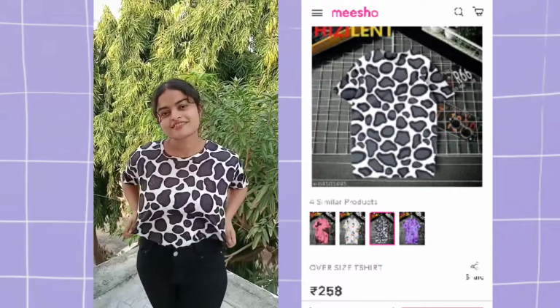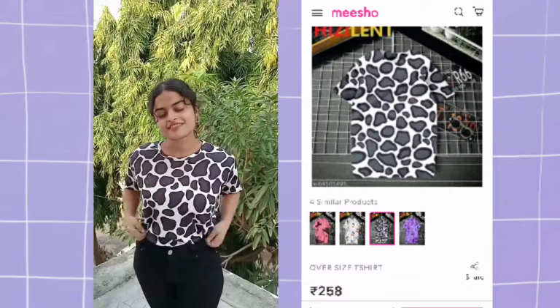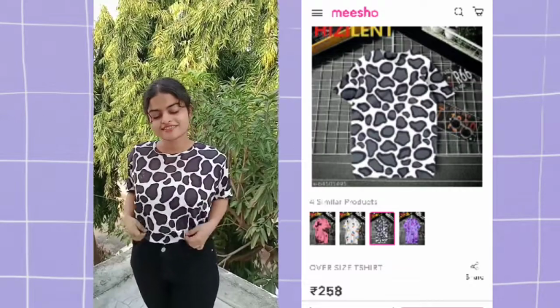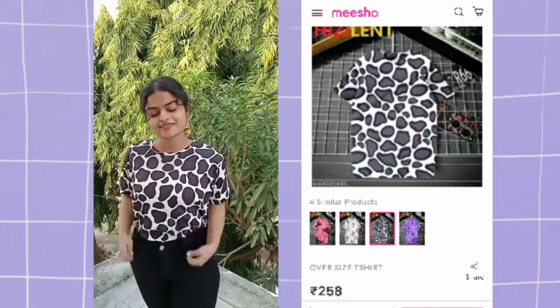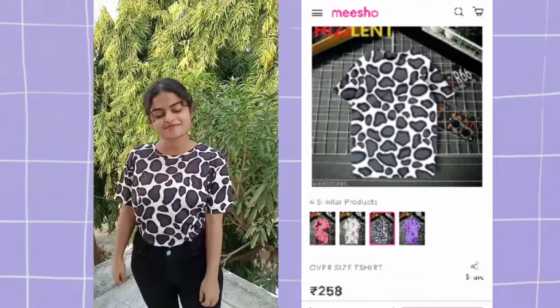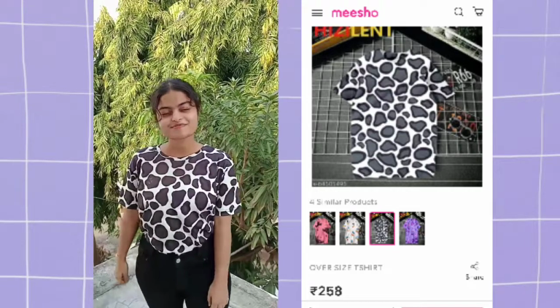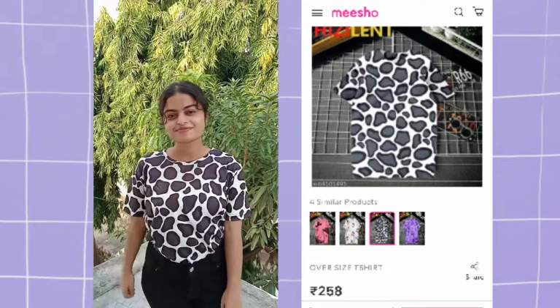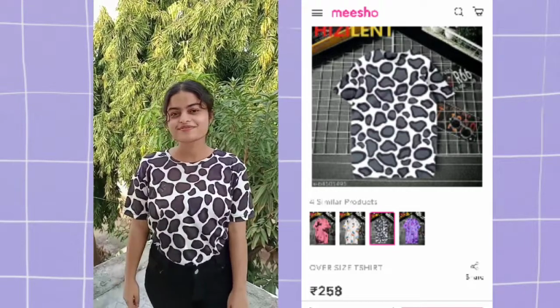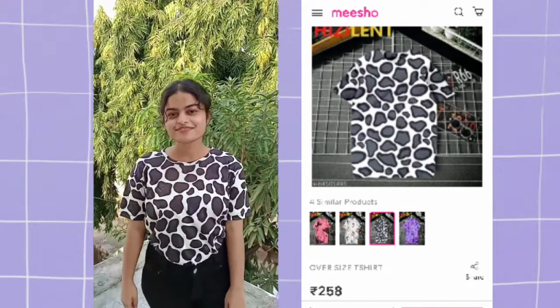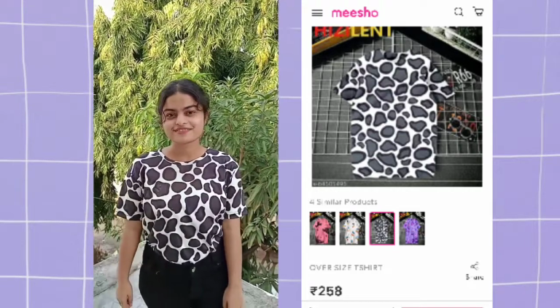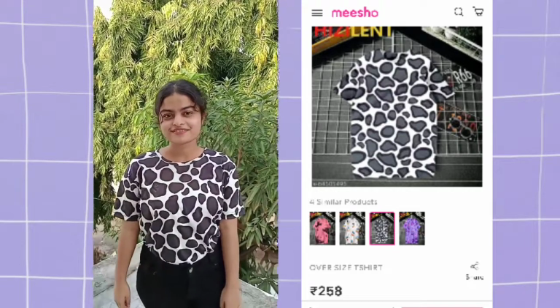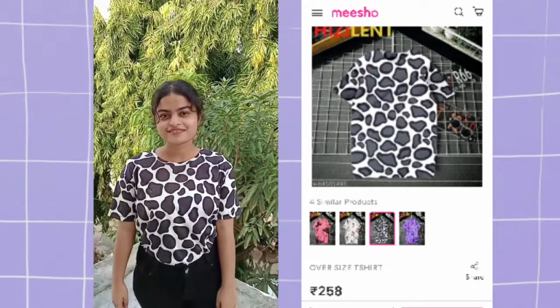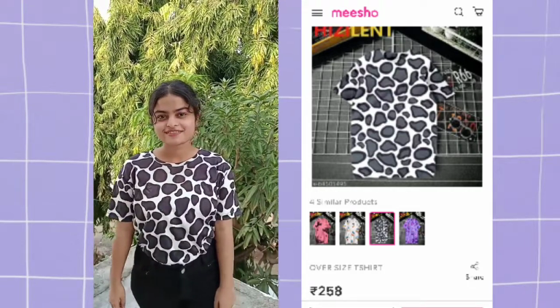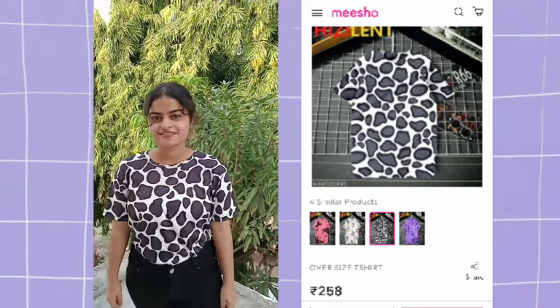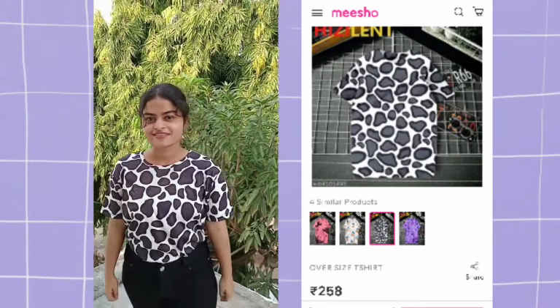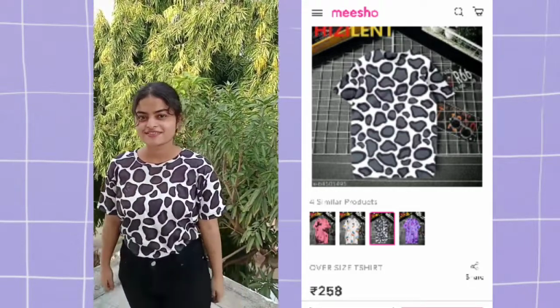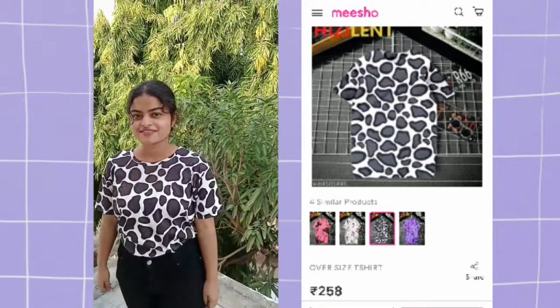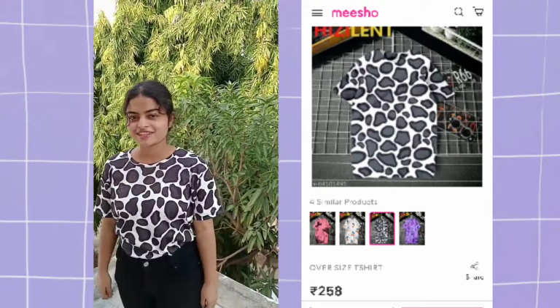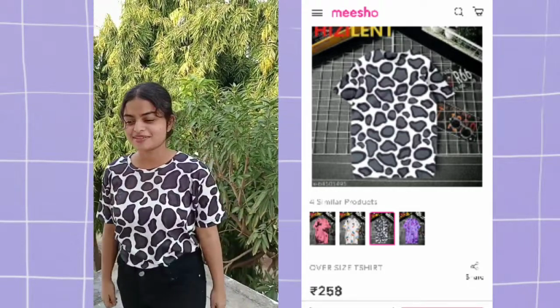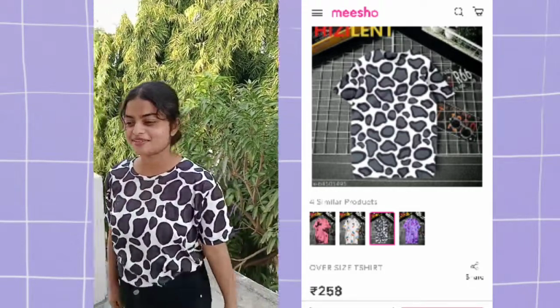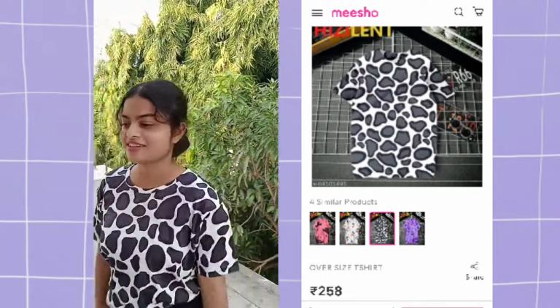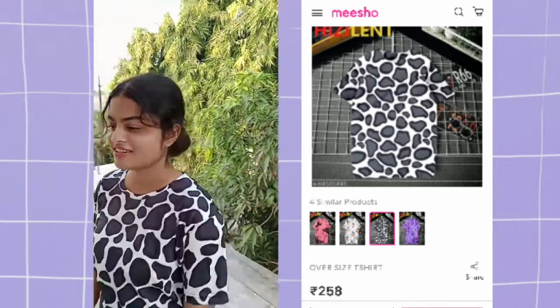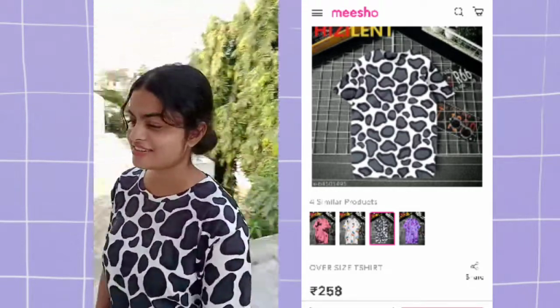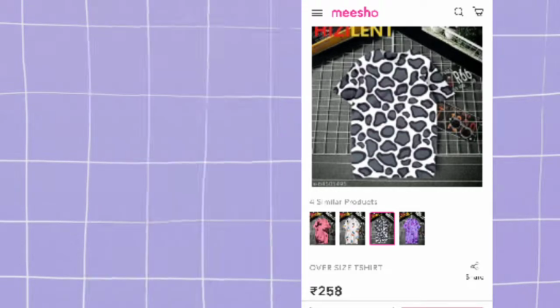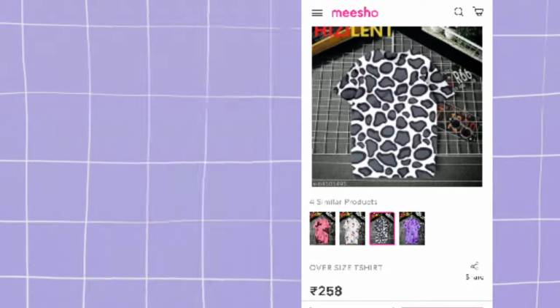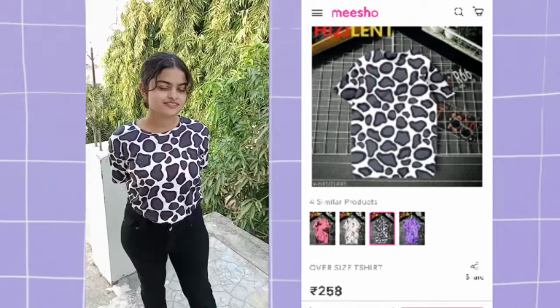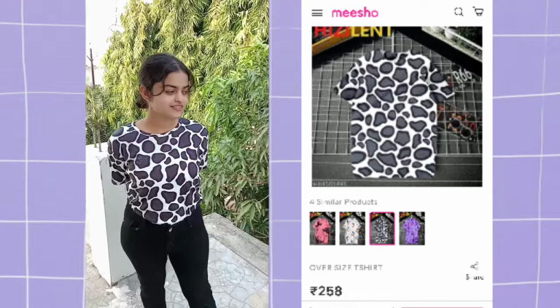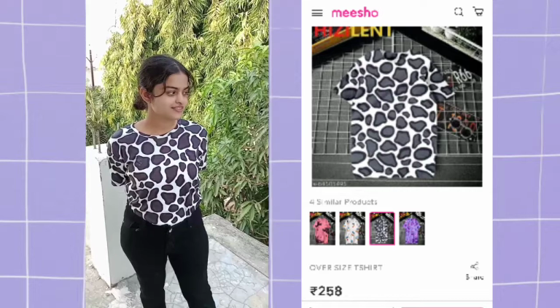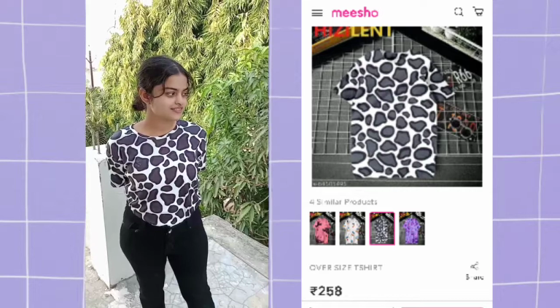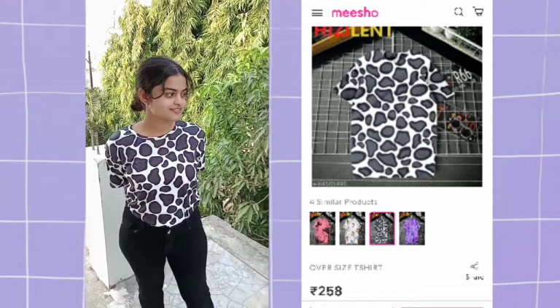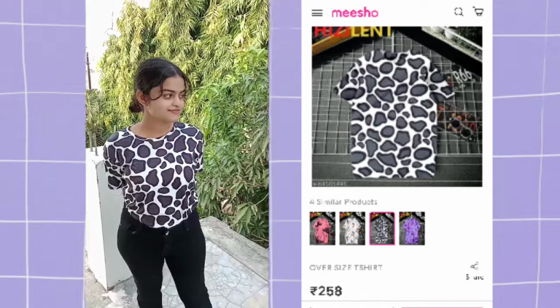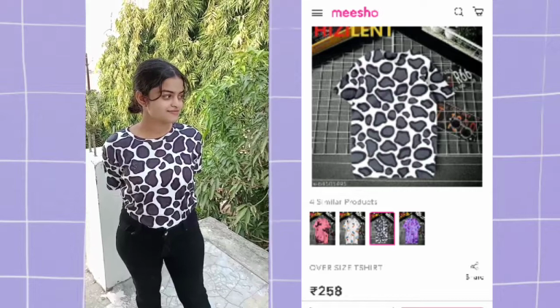Now the next product is this printed loose t-shirt. It looks so cute and classy at the same time.